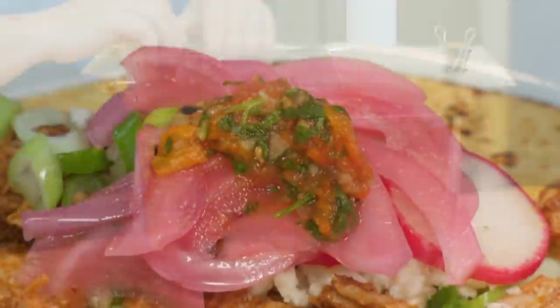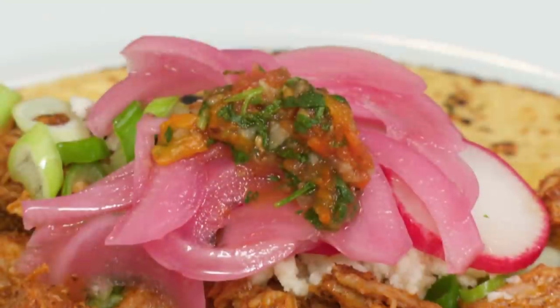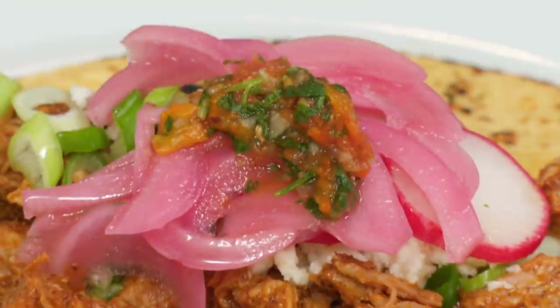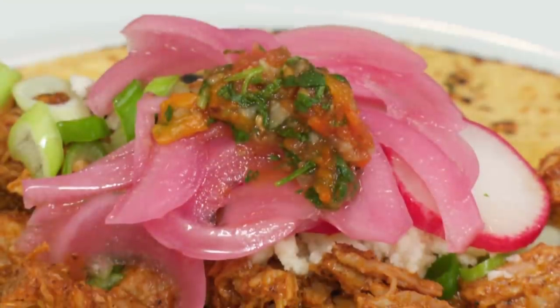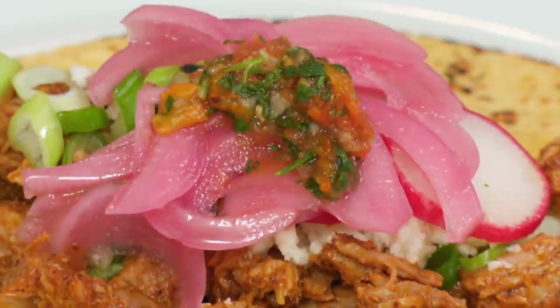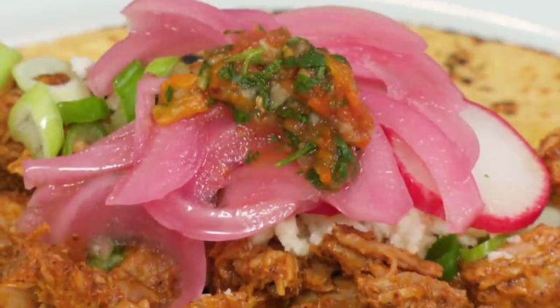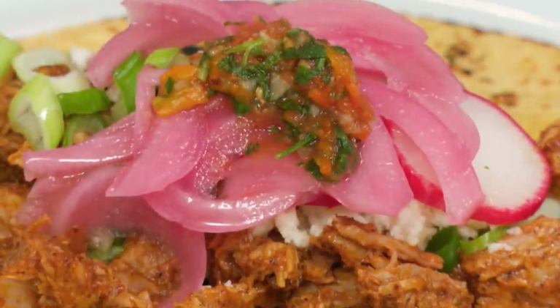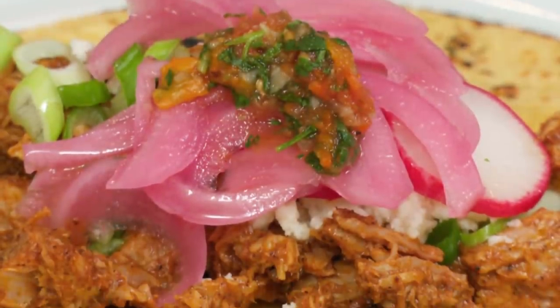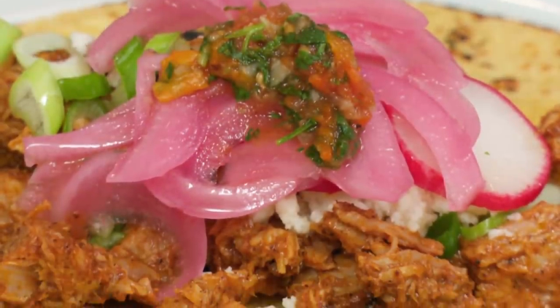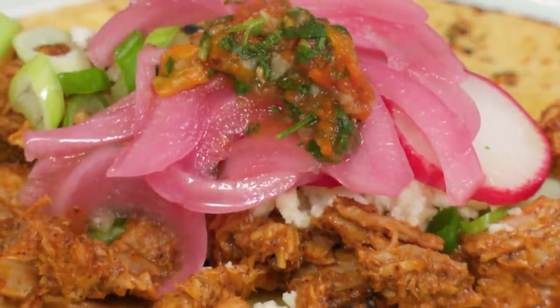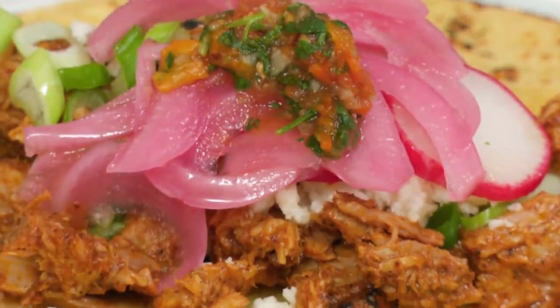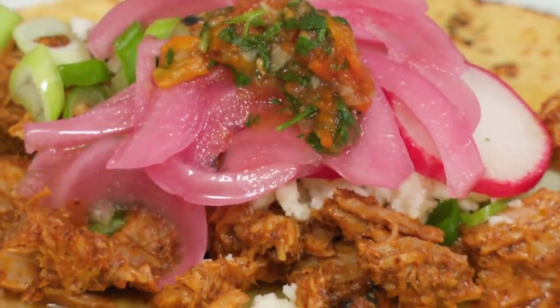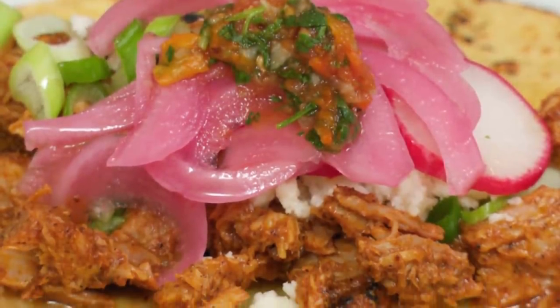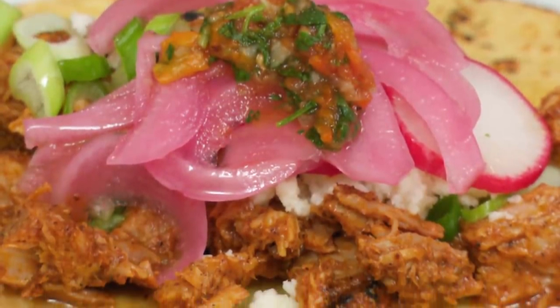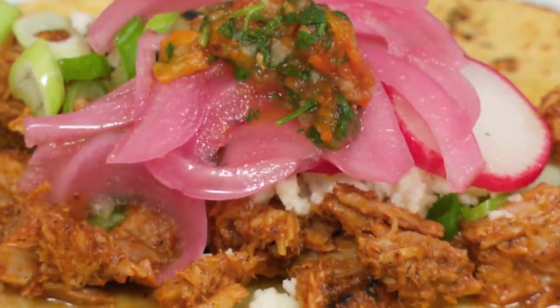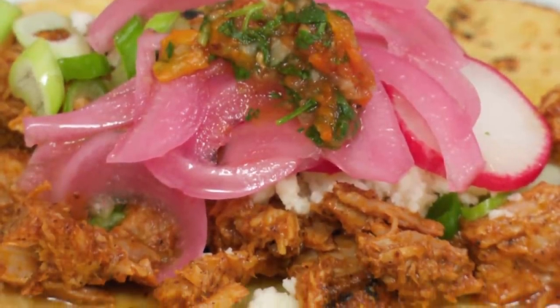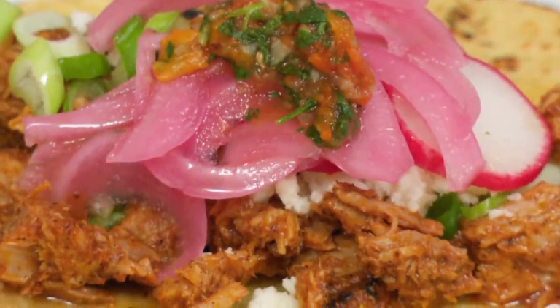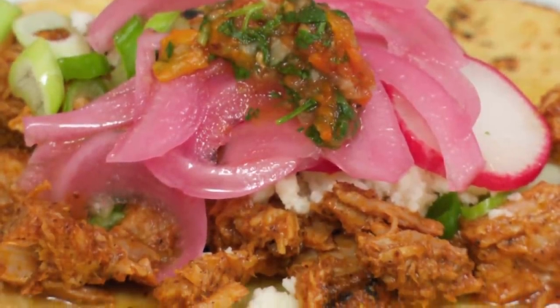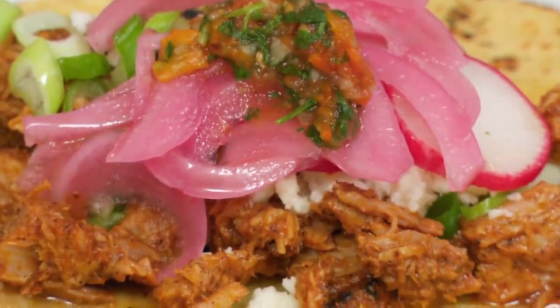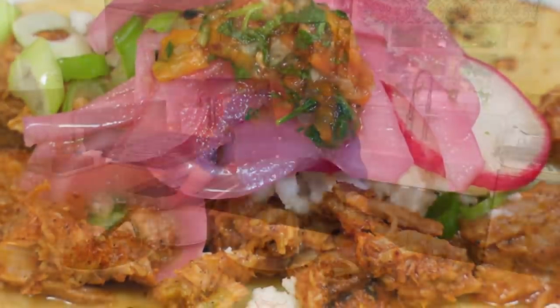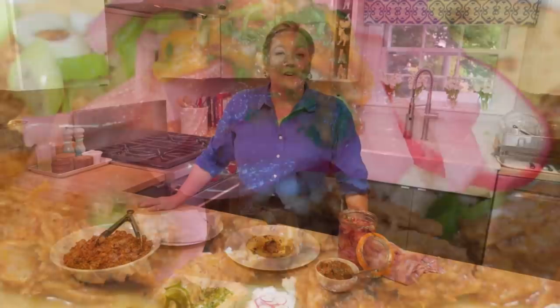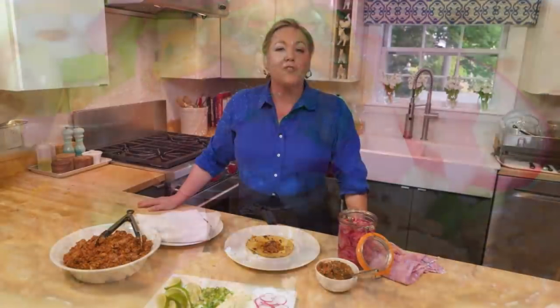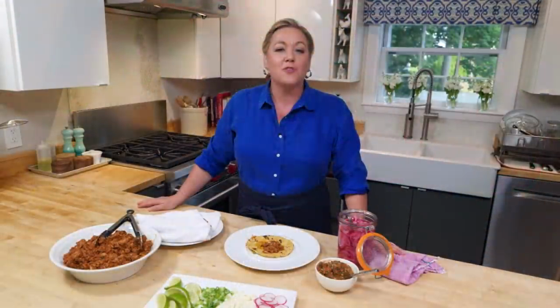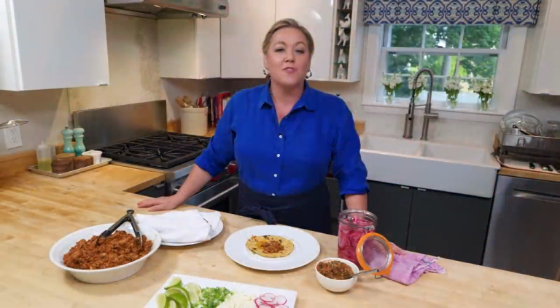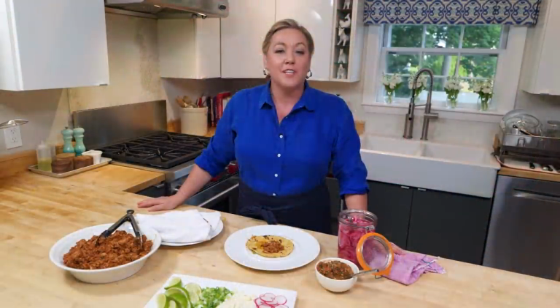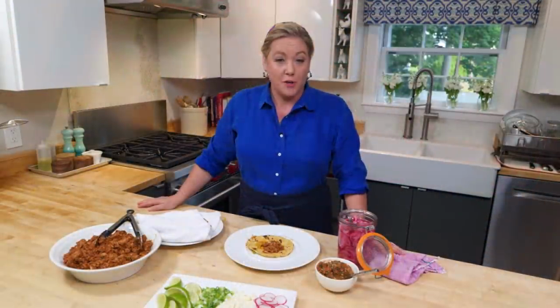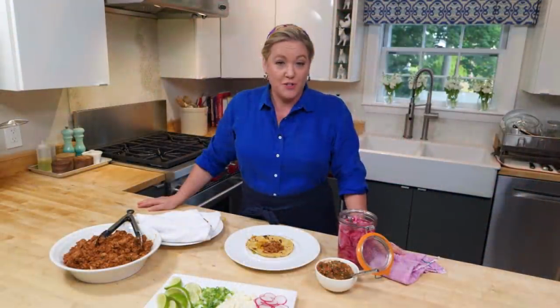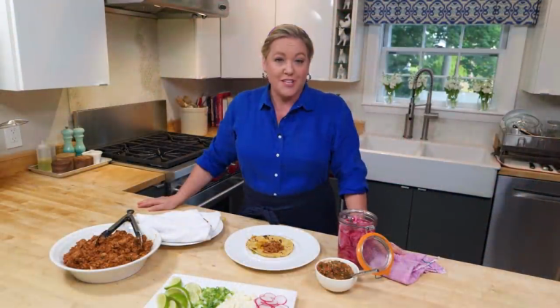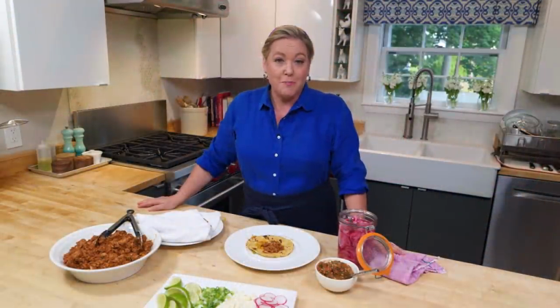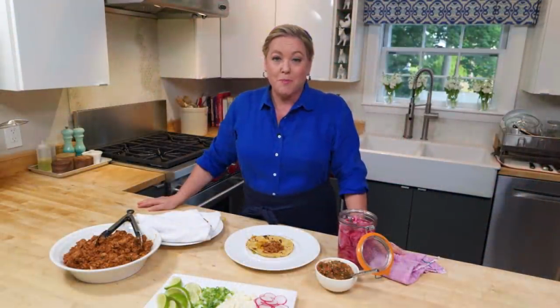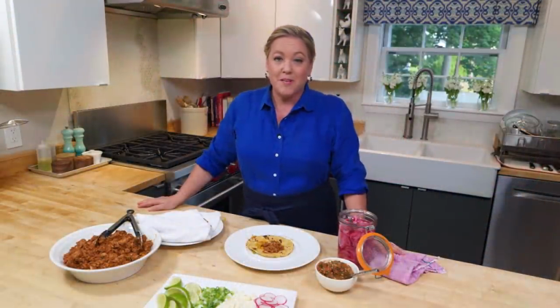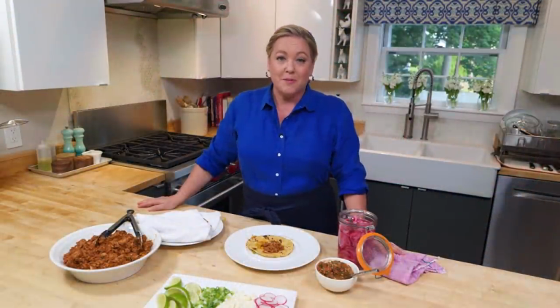From America's Test Kitchen at Home, a killer recipe for sous vide cochinita pibil.